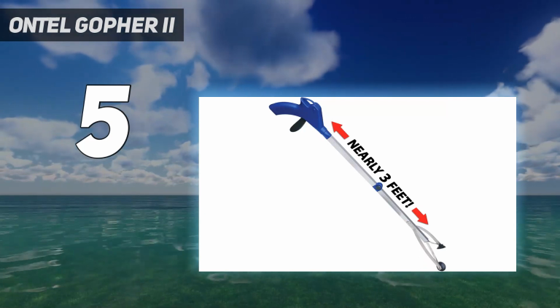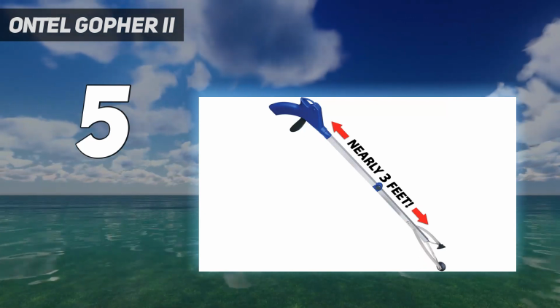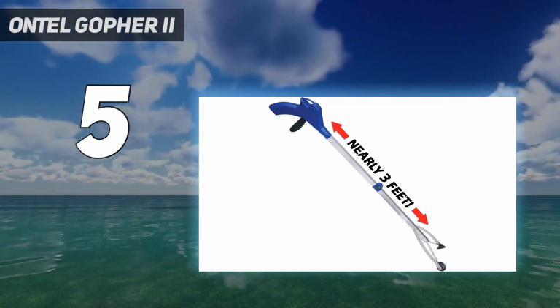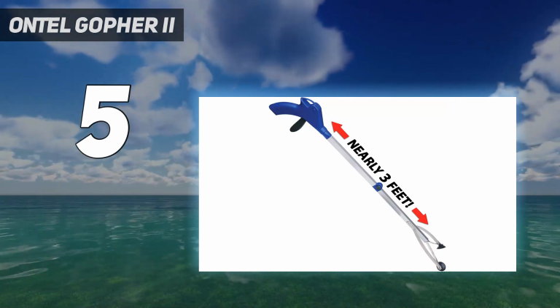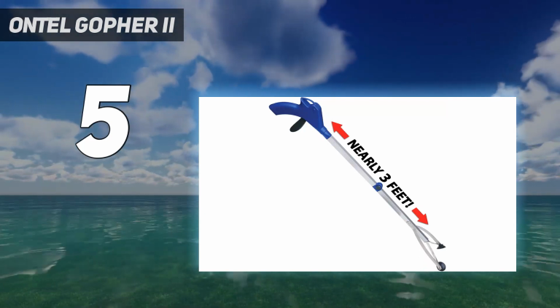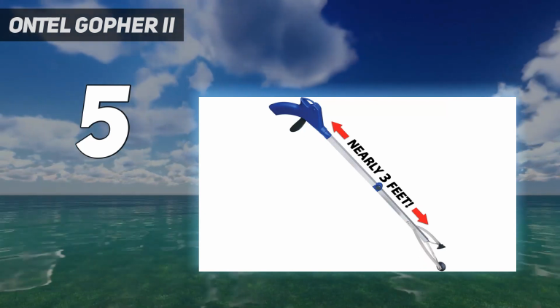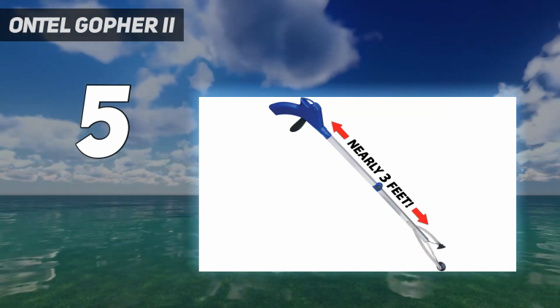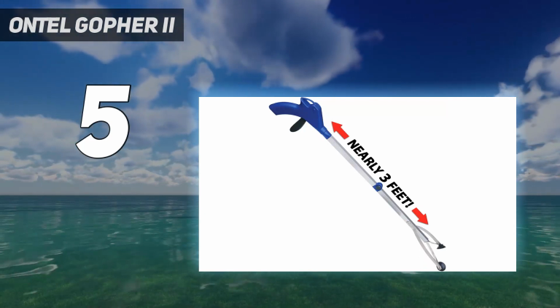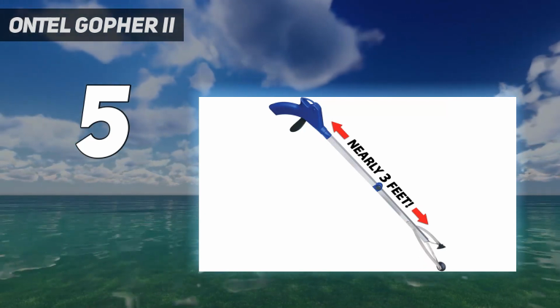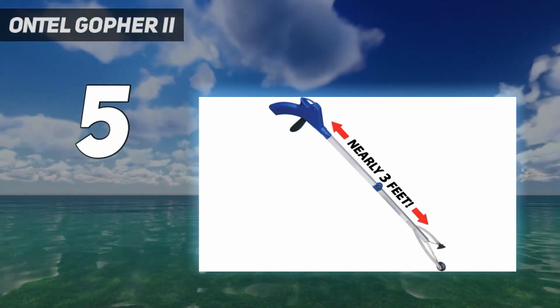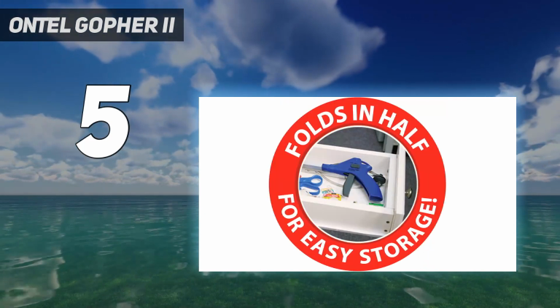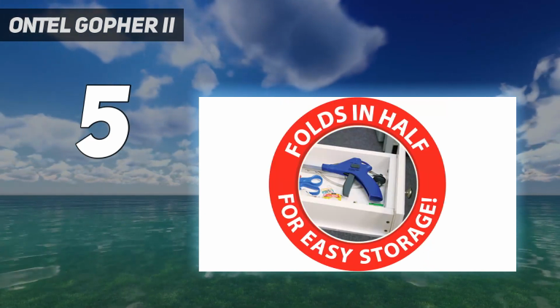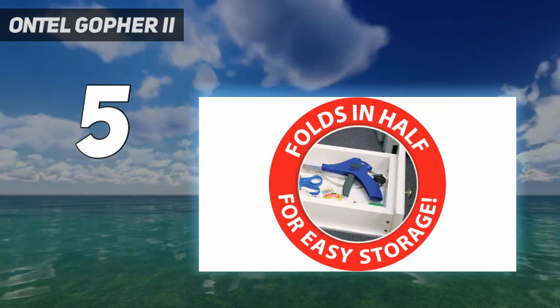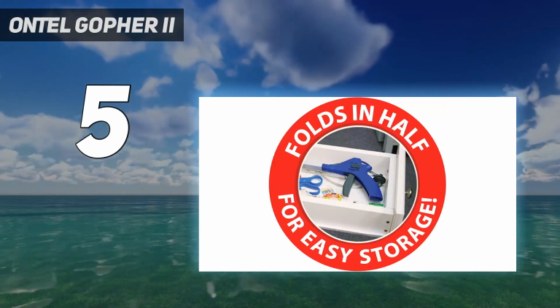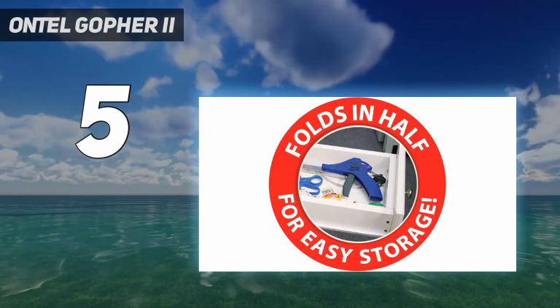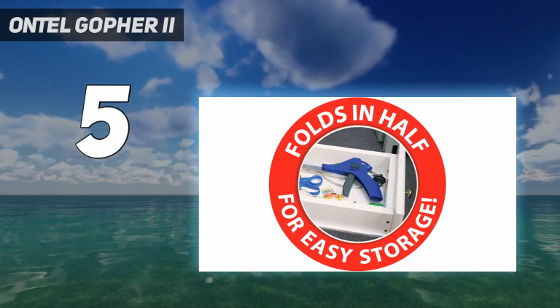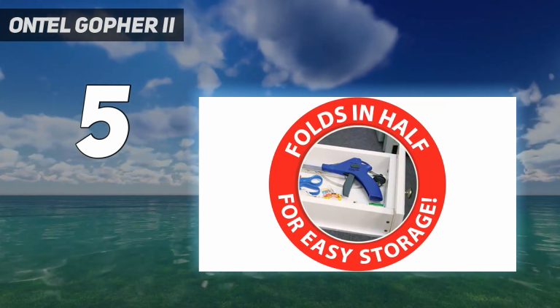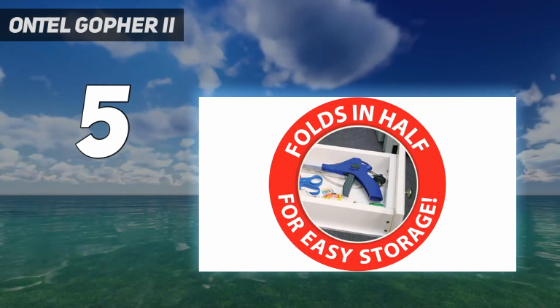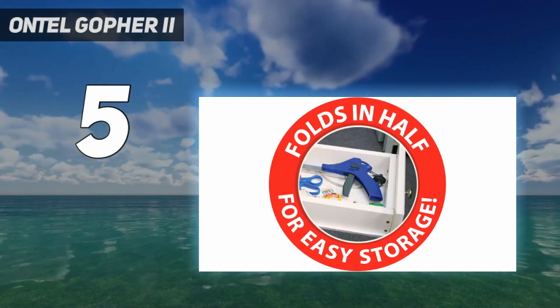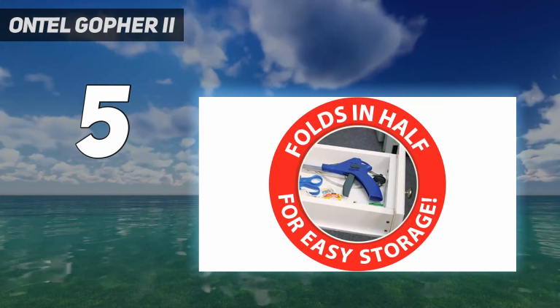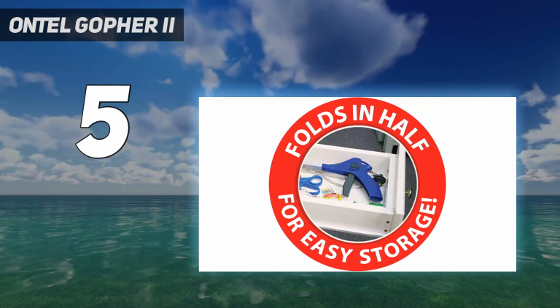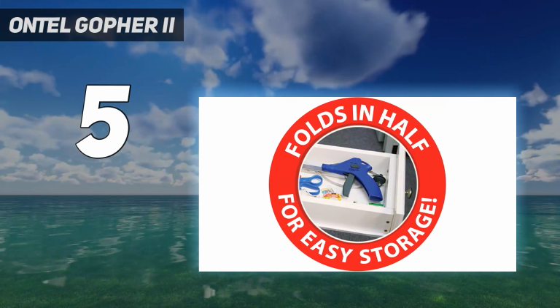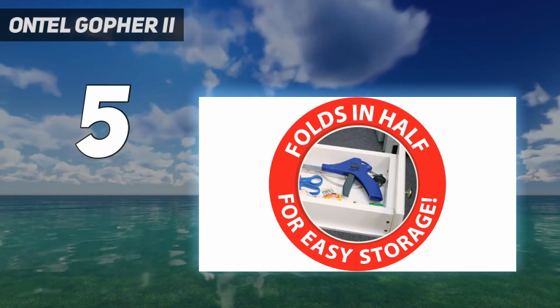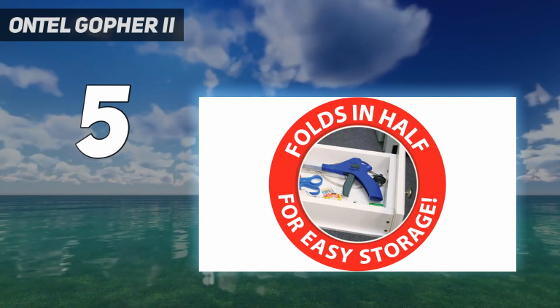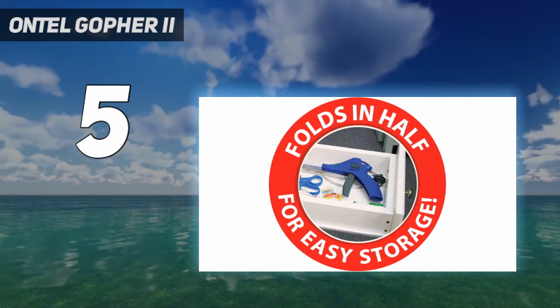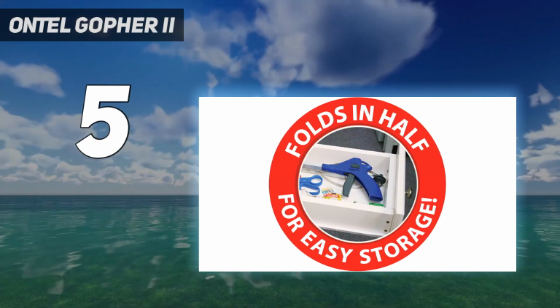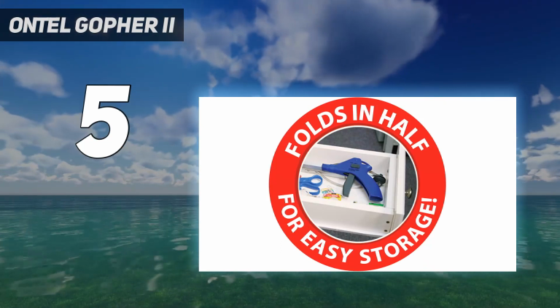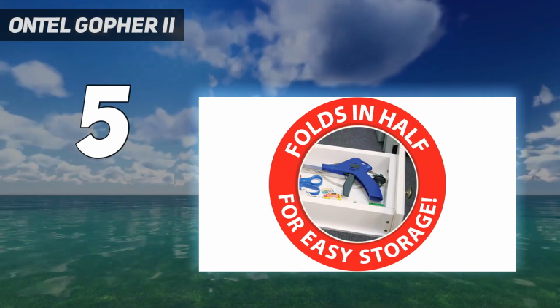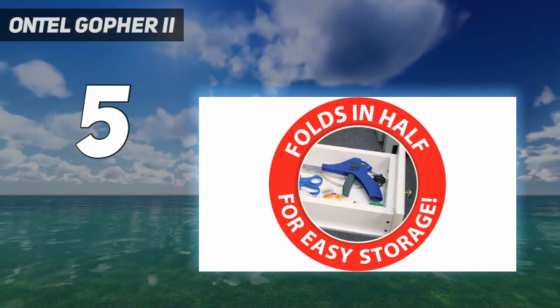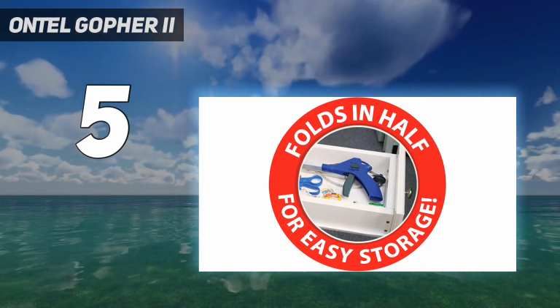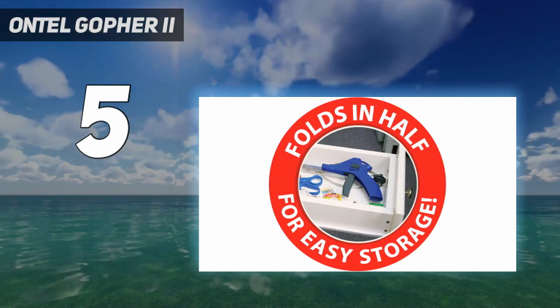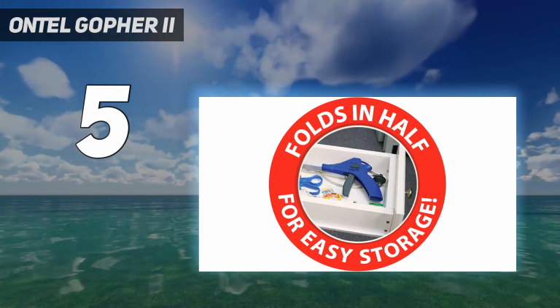Still, it's a good tool, one with a strong grip and ample dexterity to pick up big and small objects alike.